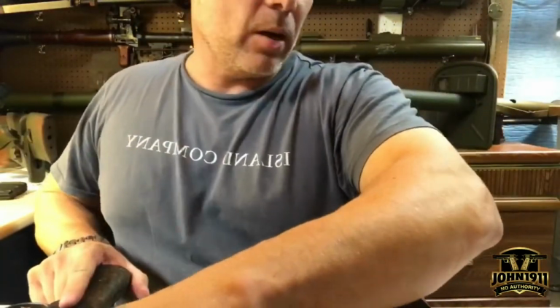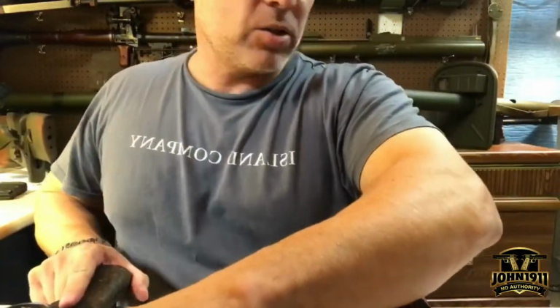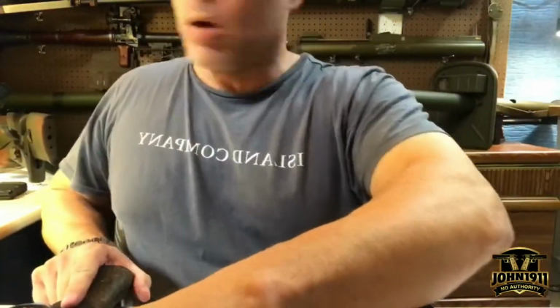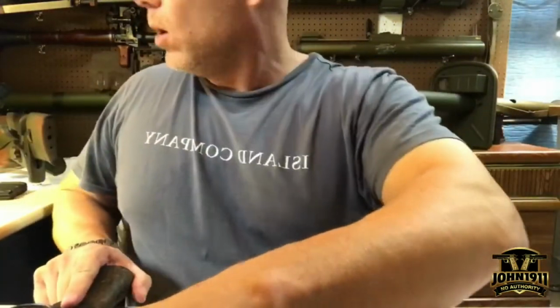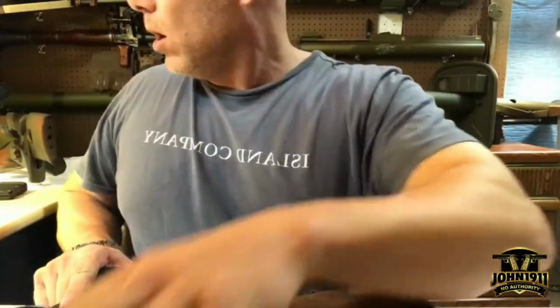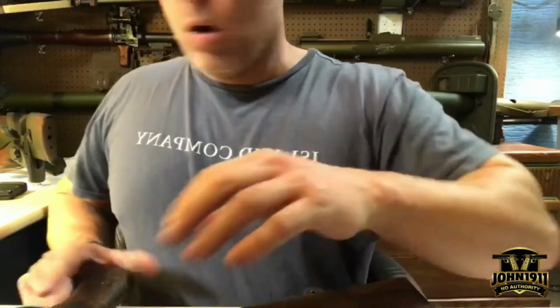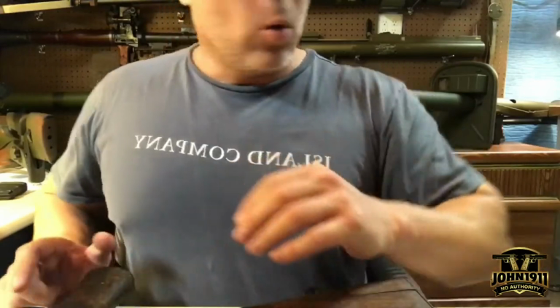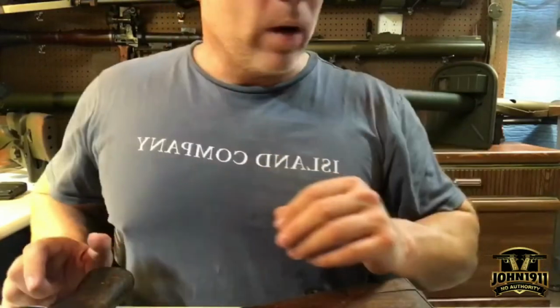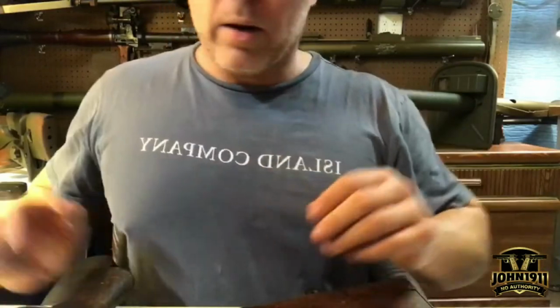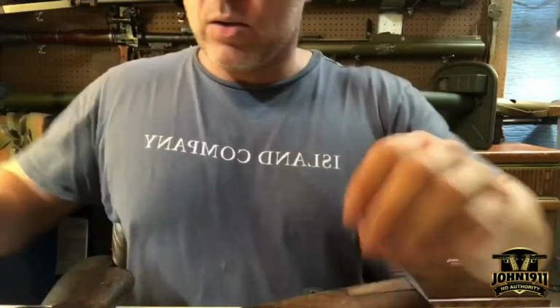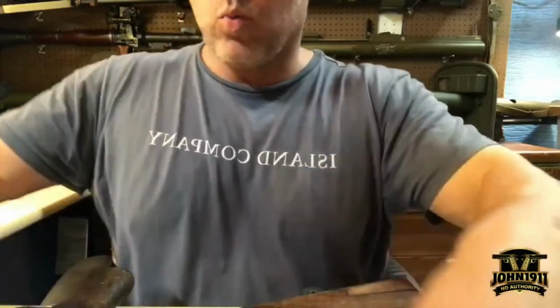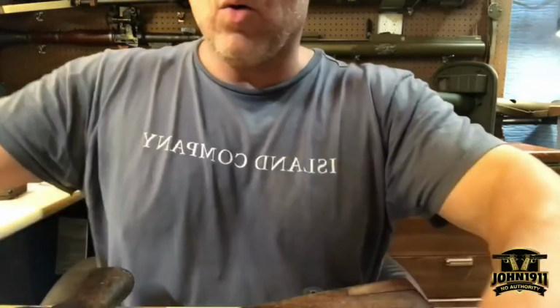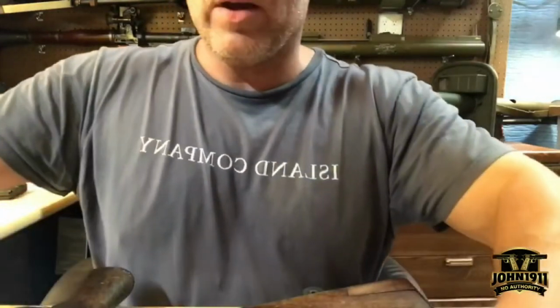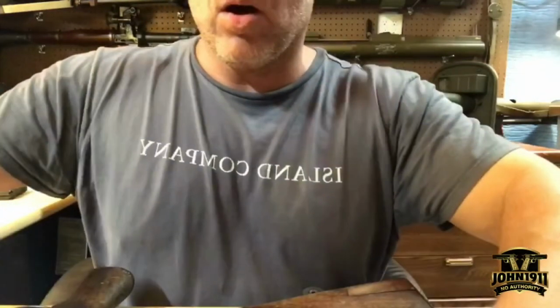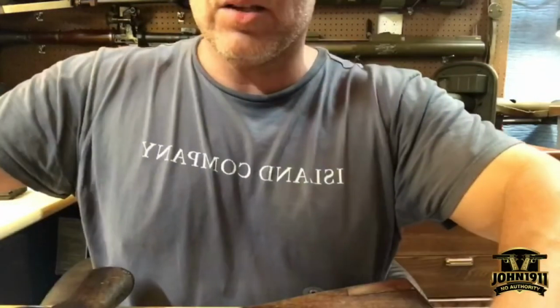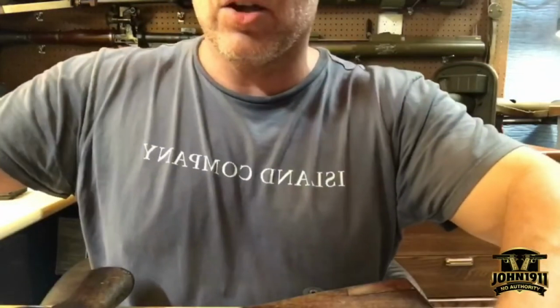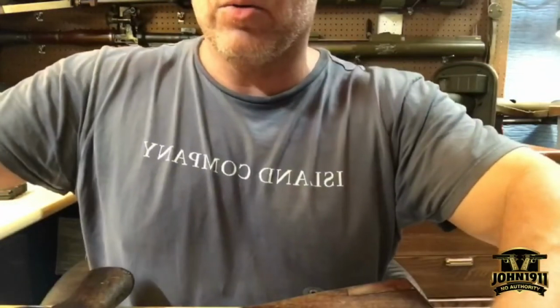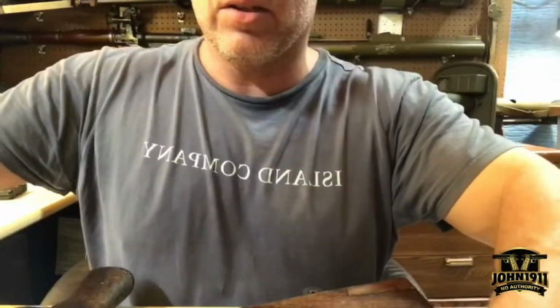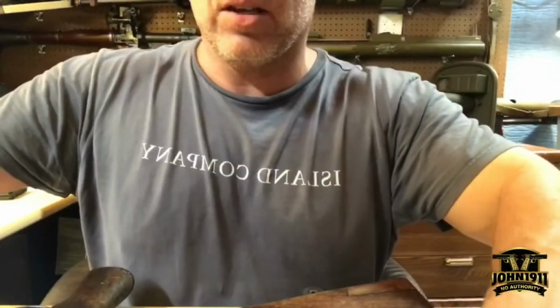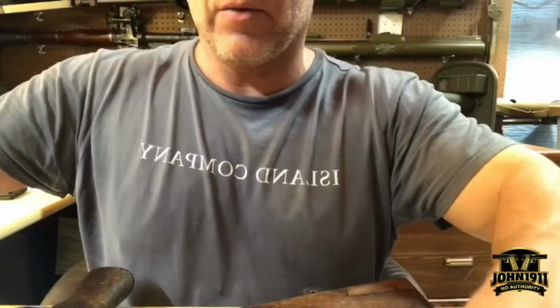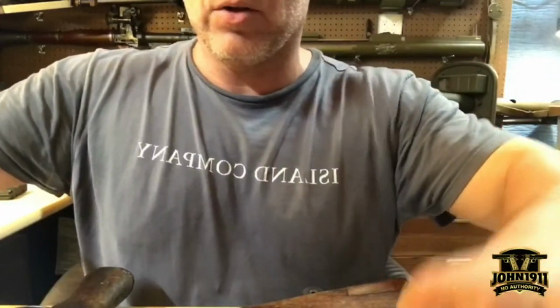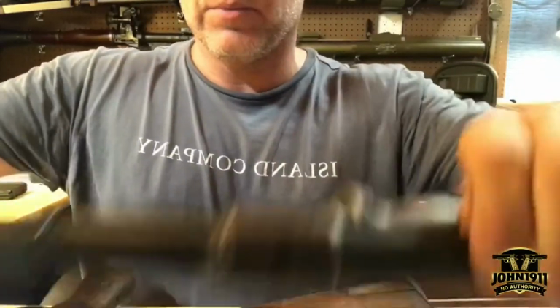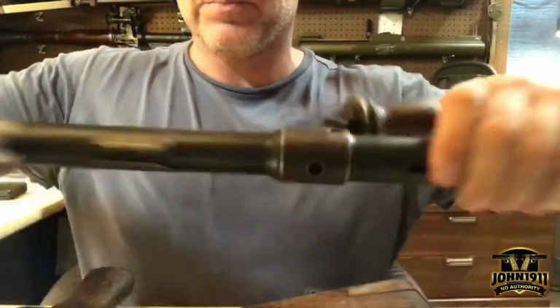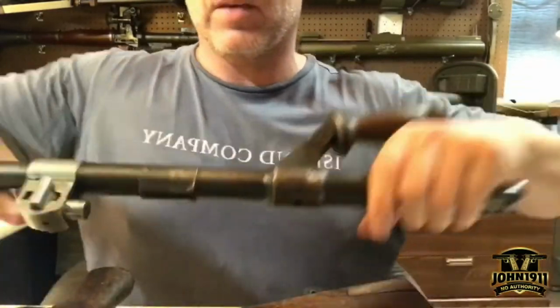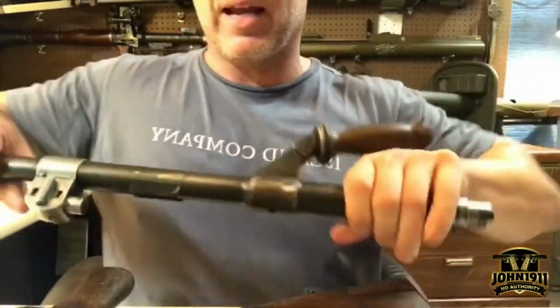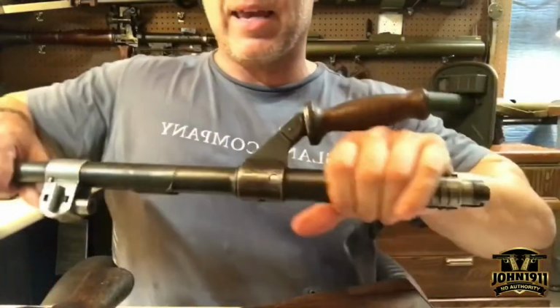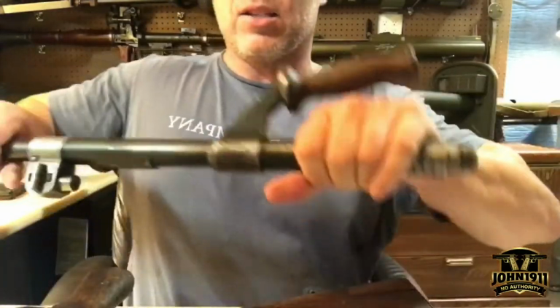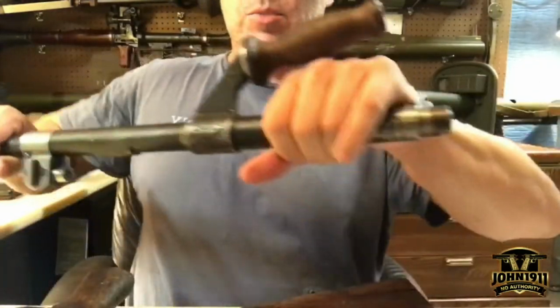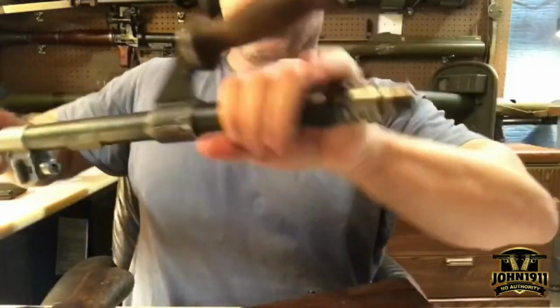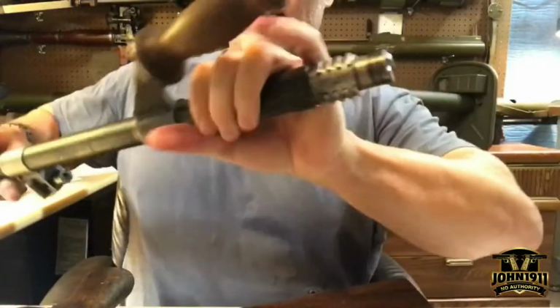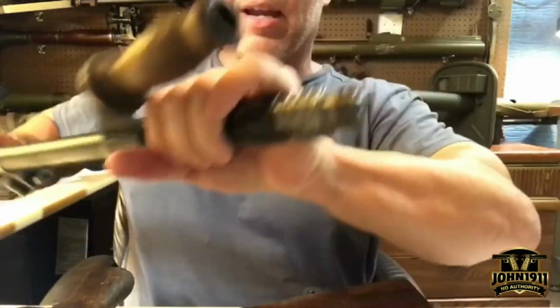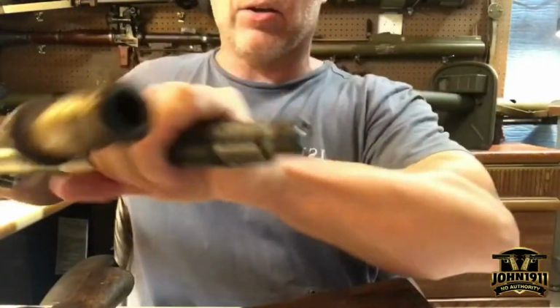To demil the gun per ATF regulations — because if this receiver is together and not deactivated it's a post-sample machine gun, which we're not allowed to have — it's a deactivated piece of metal right now. It's a destroyed gun, and a couple of steps have been taken to make sure it doesn't function. We're not dealing with noobs here, so that's pretty standard.